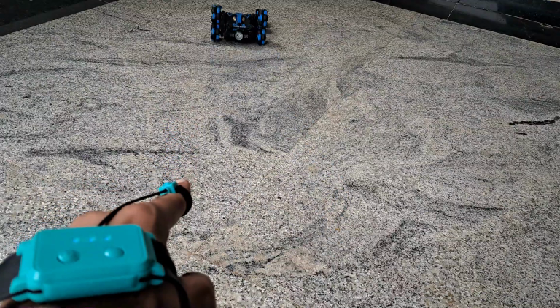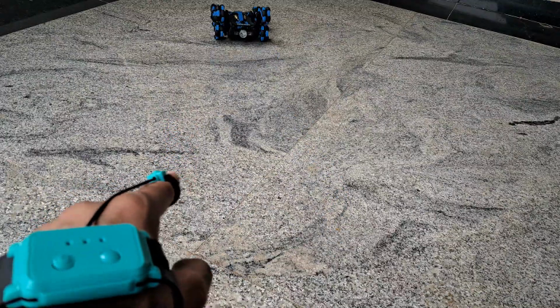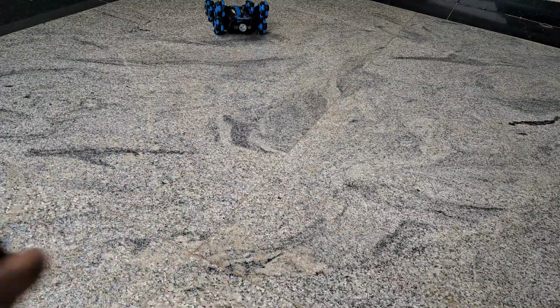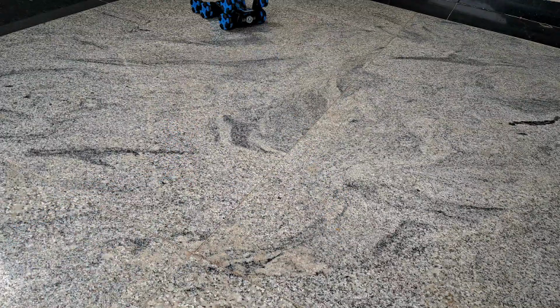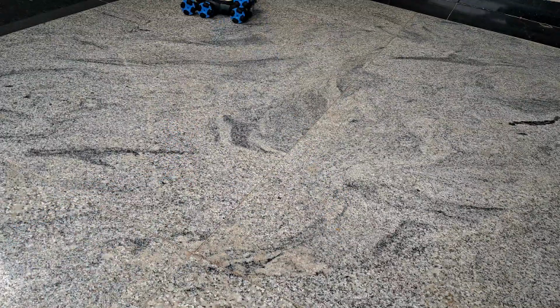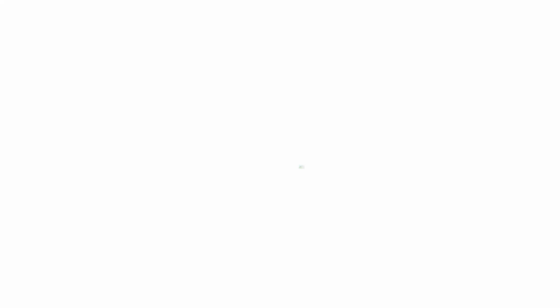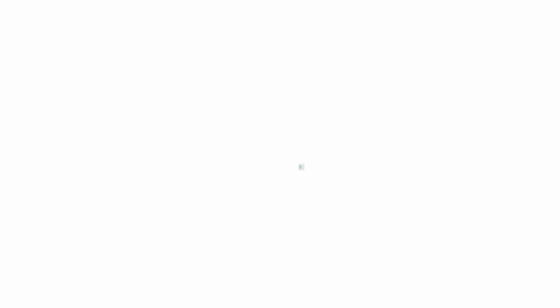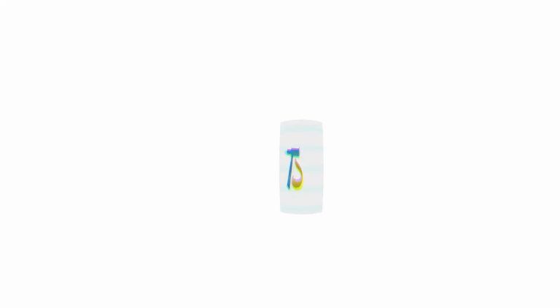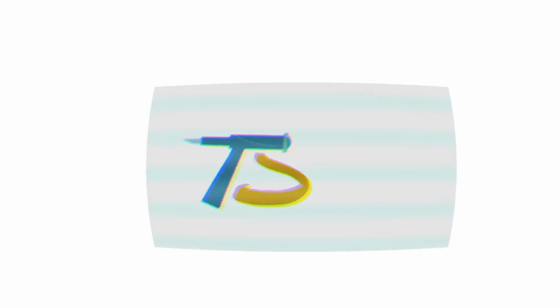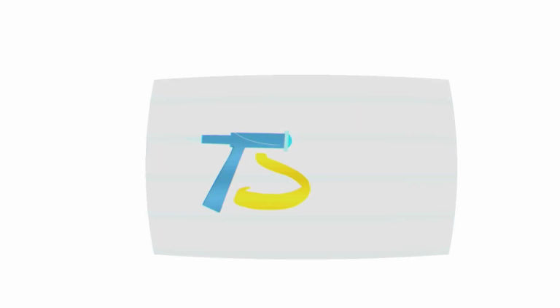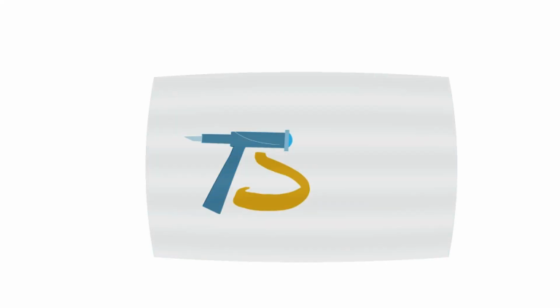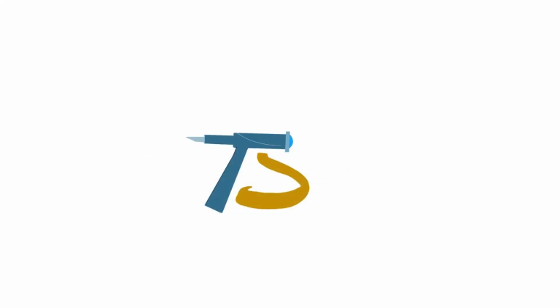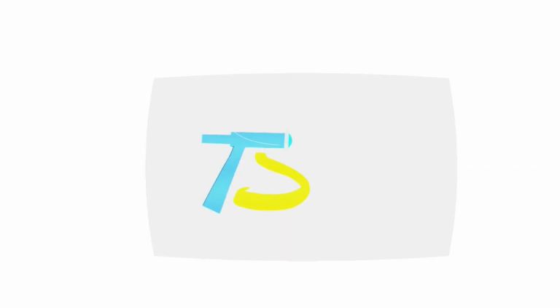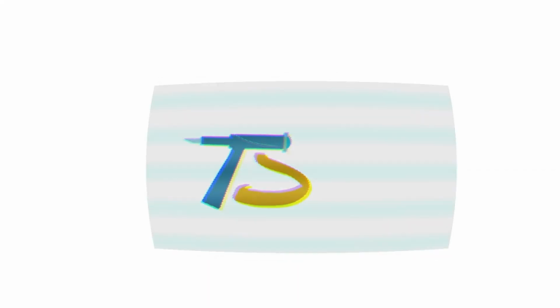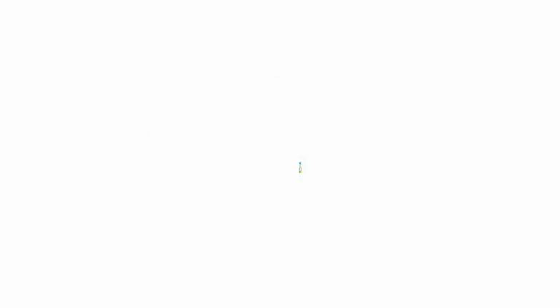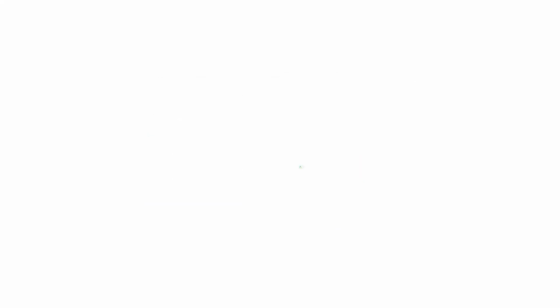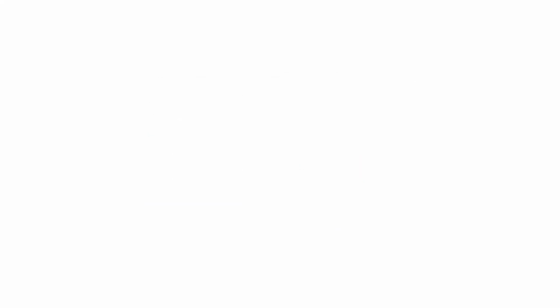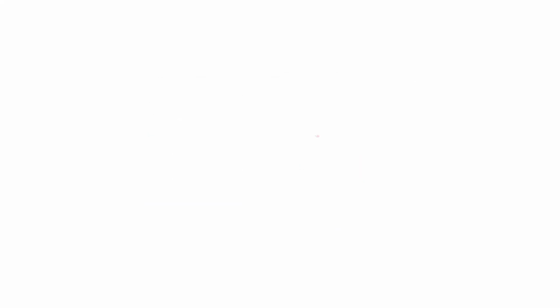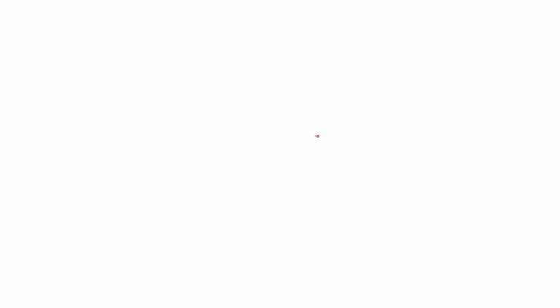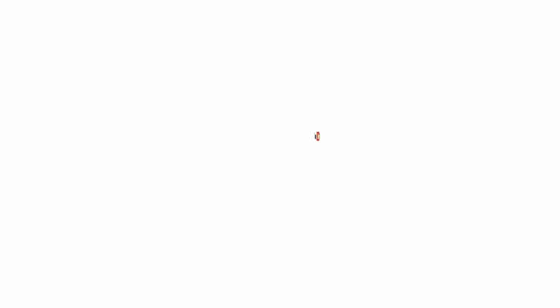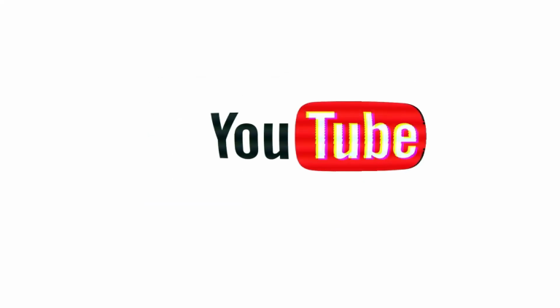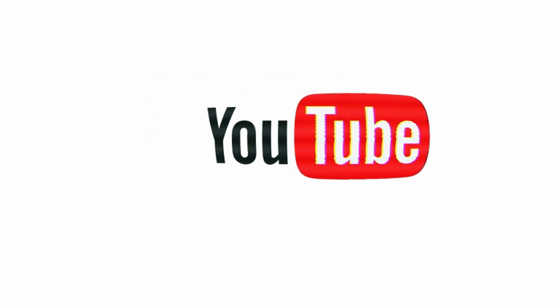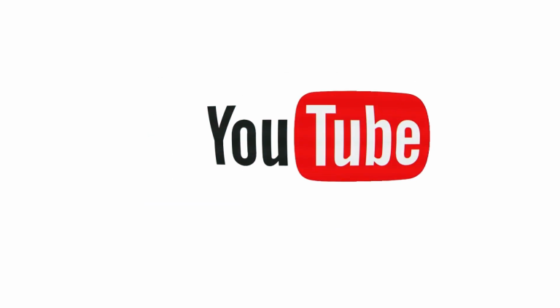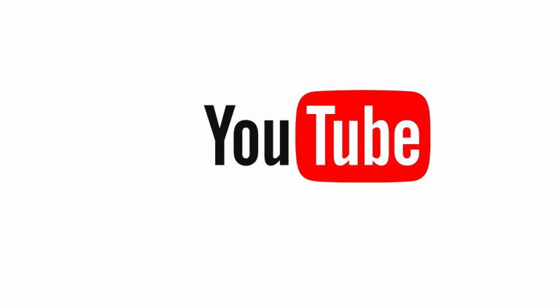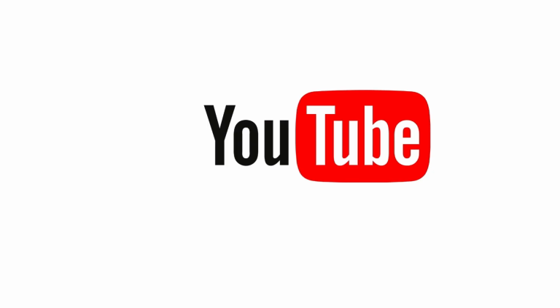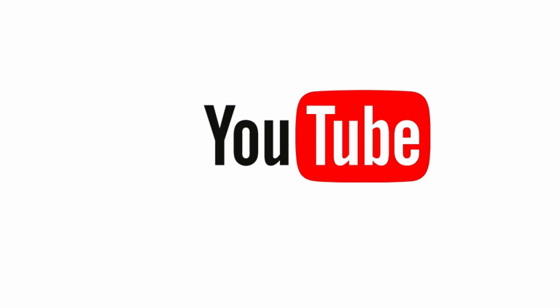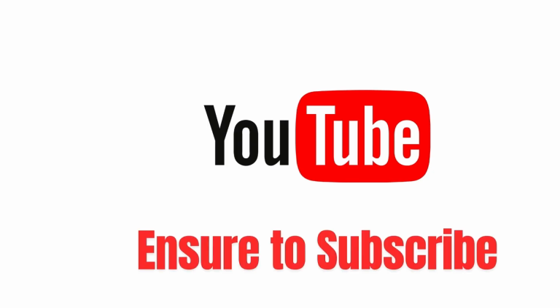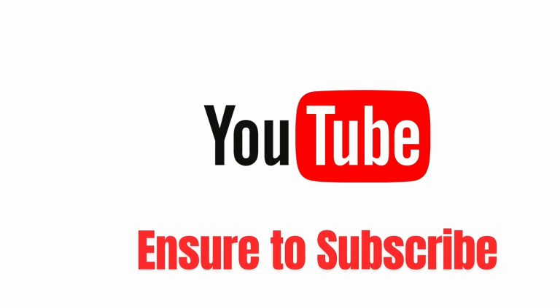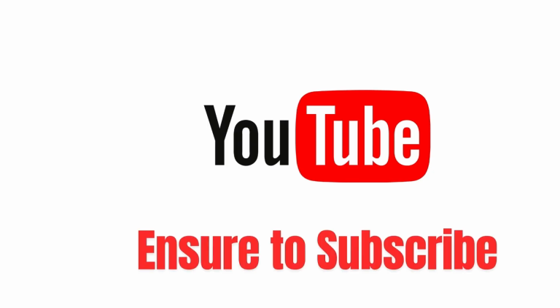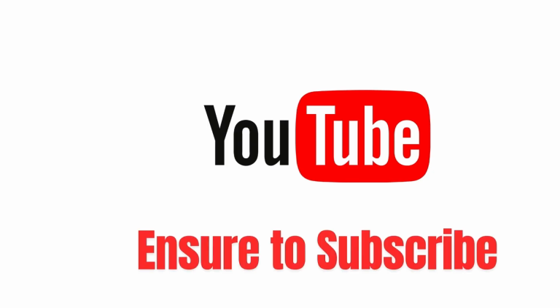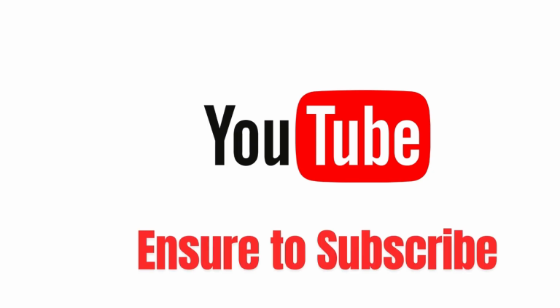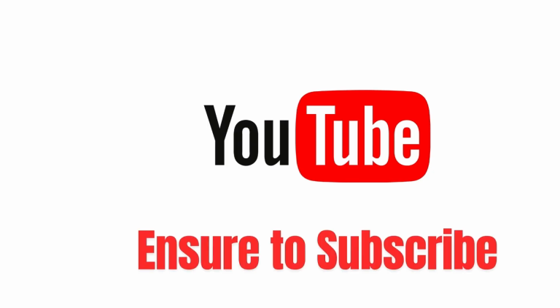Hope you found this informative. Please subscribe and see you in the next video.